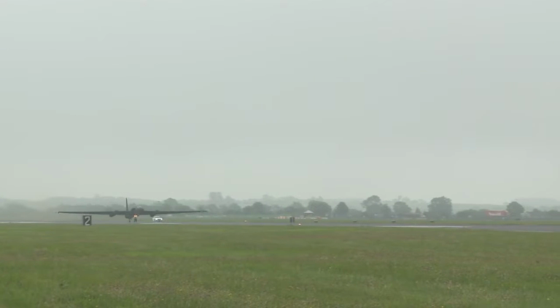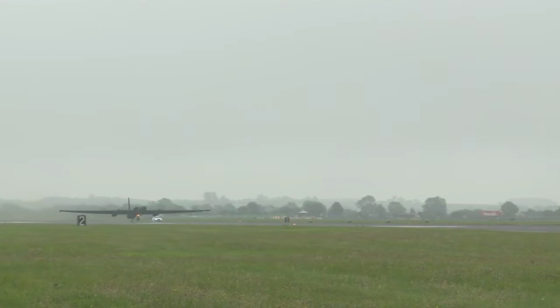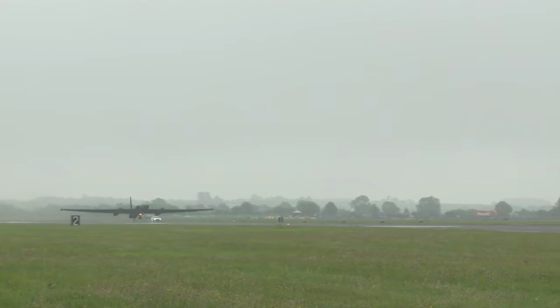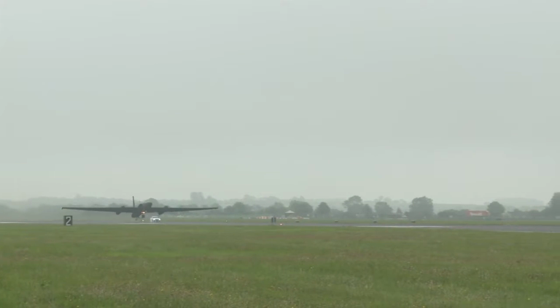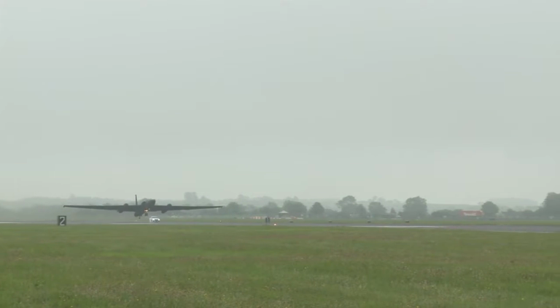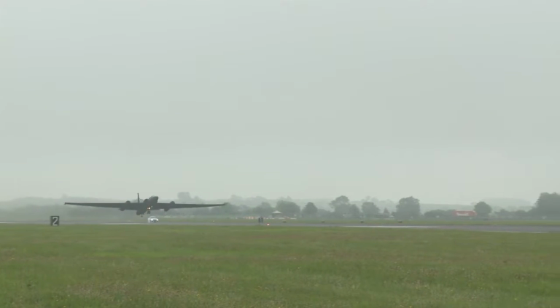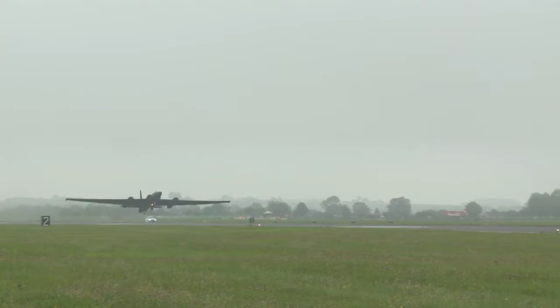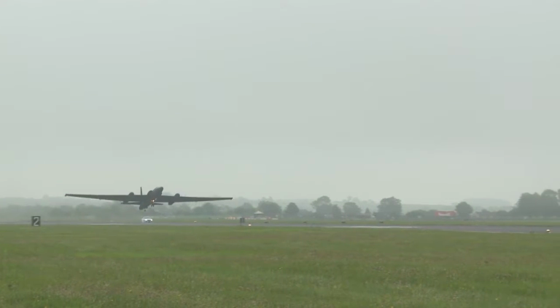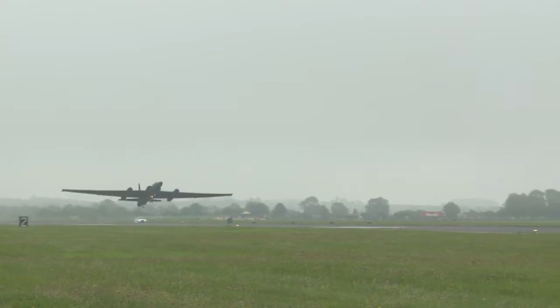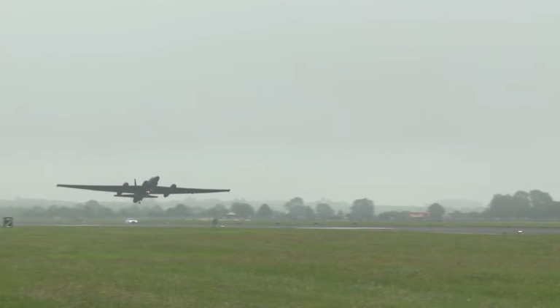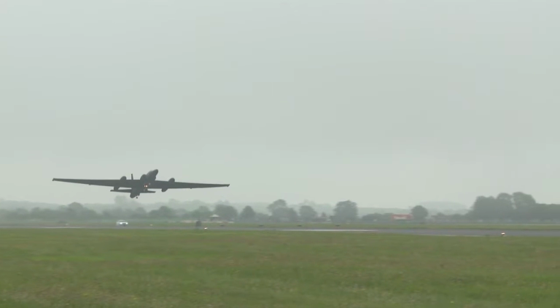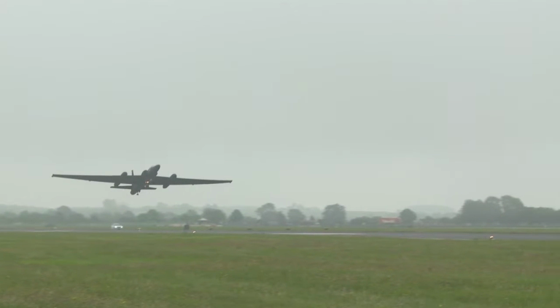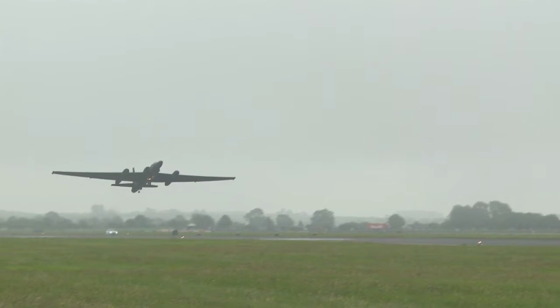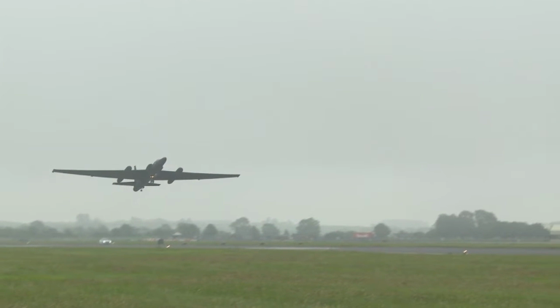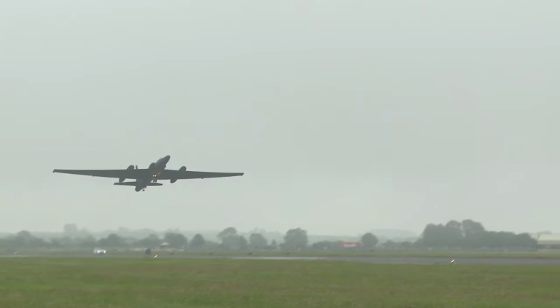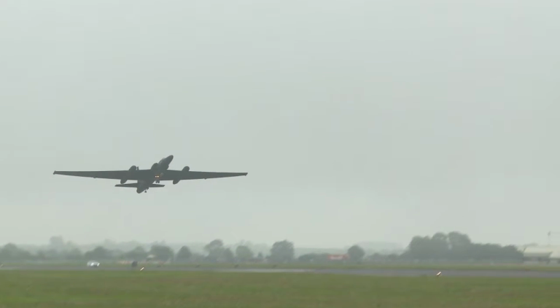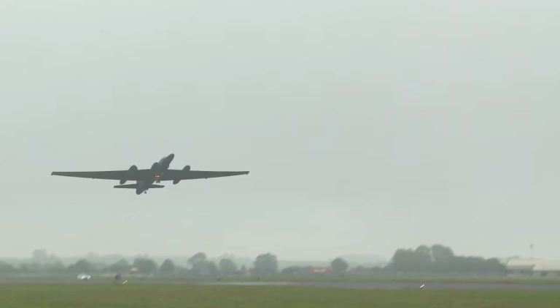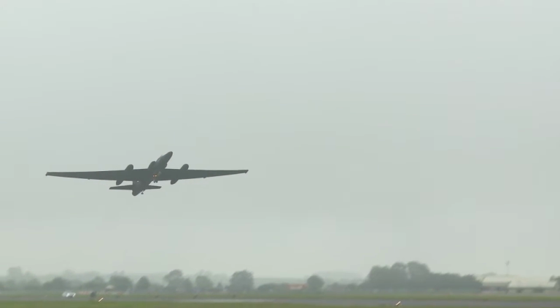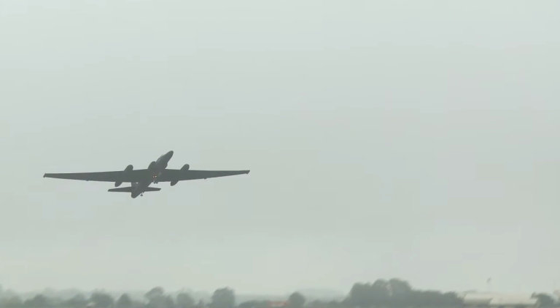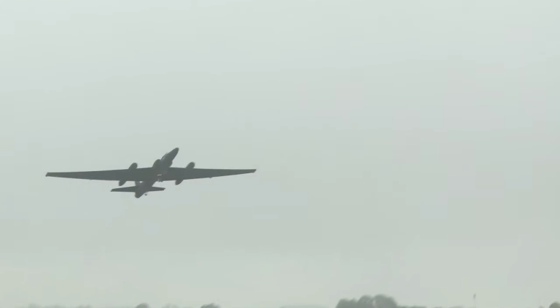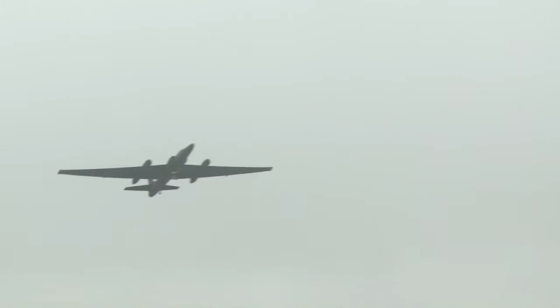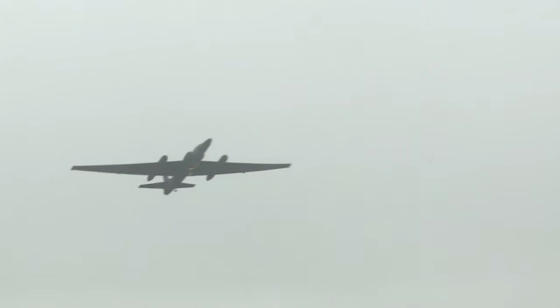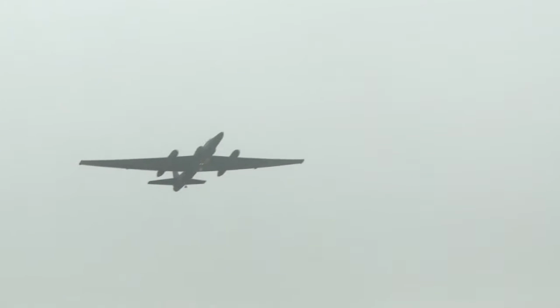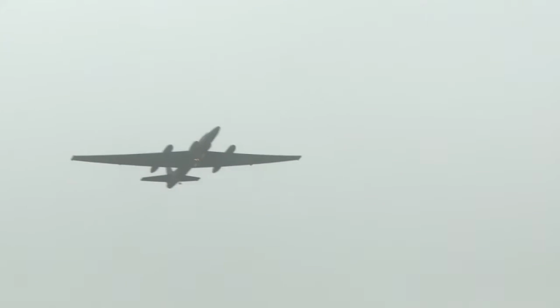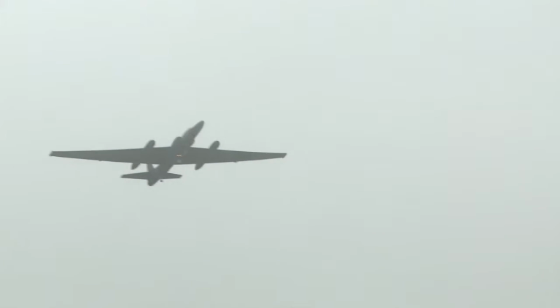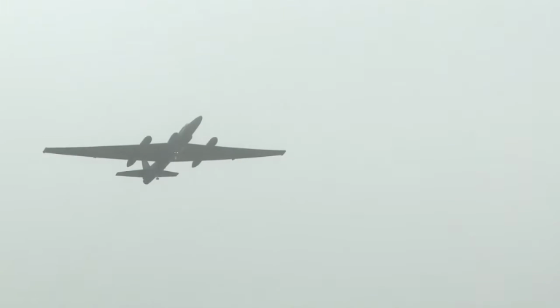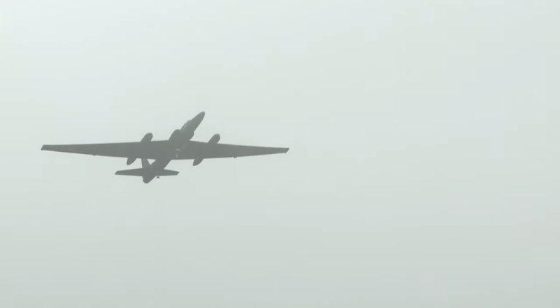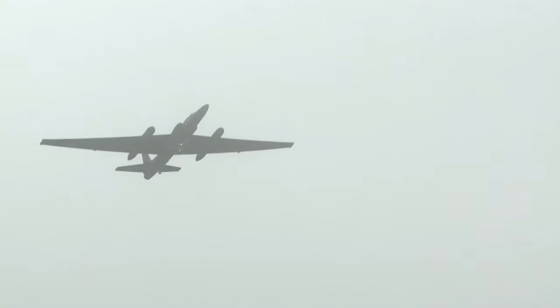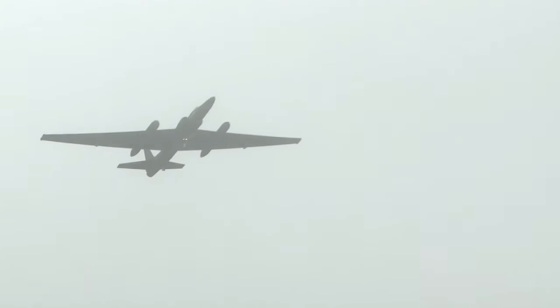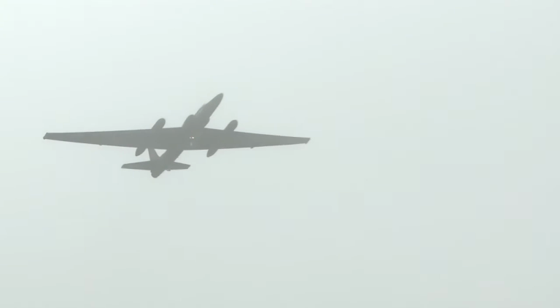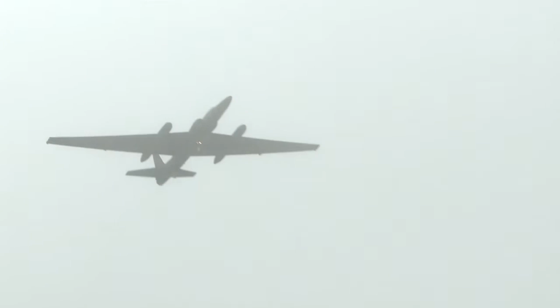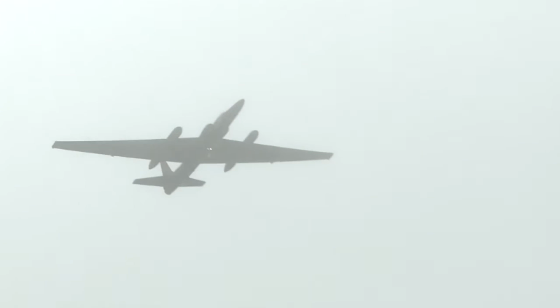Reporting from Royal Air Force Fairford in Gloucestershire, England, I'm Senior Airman Benjamin Bouvenet.